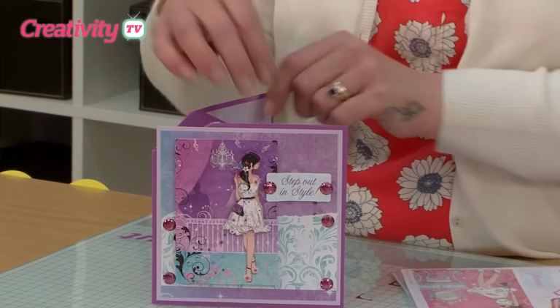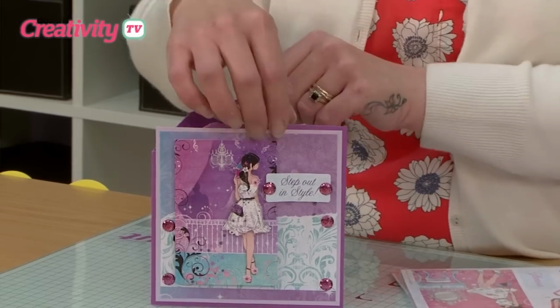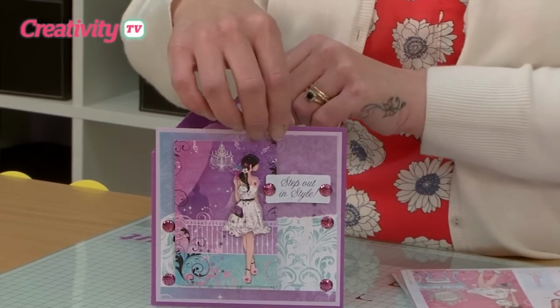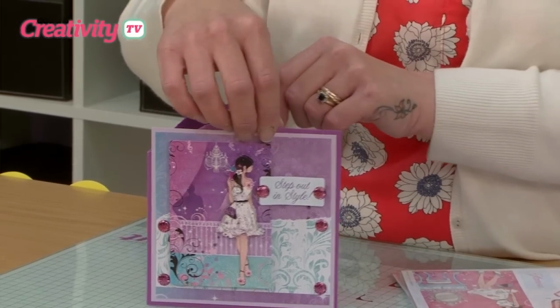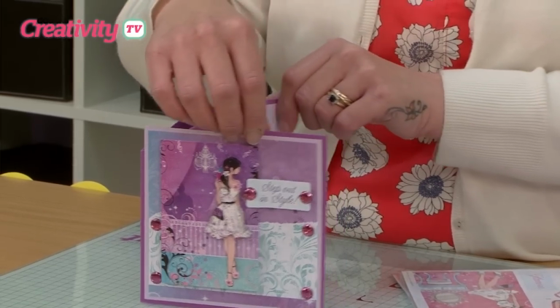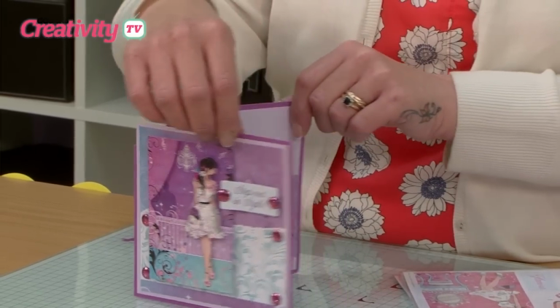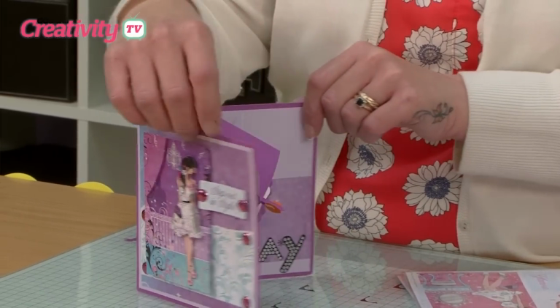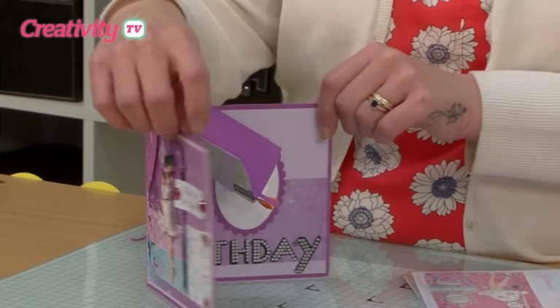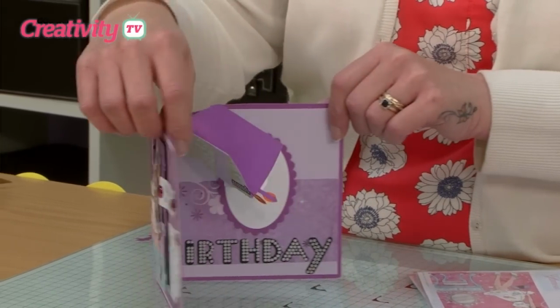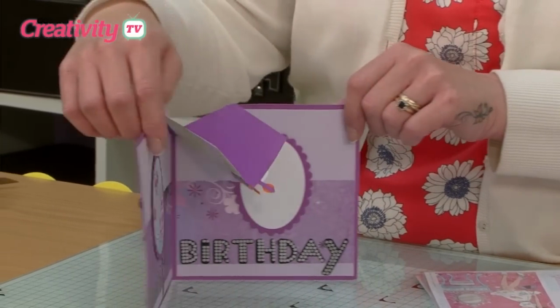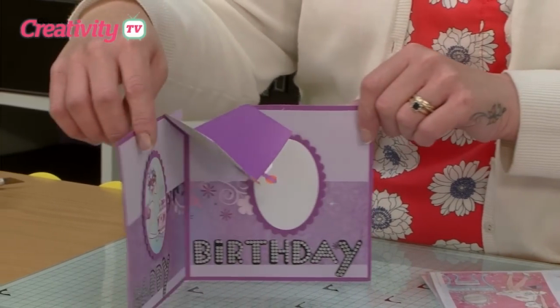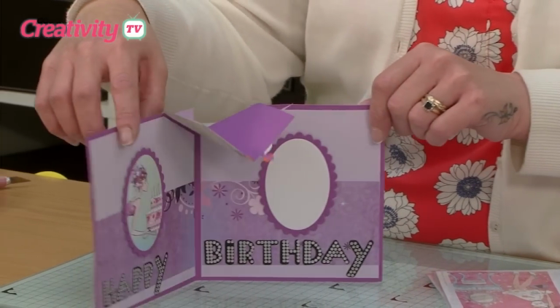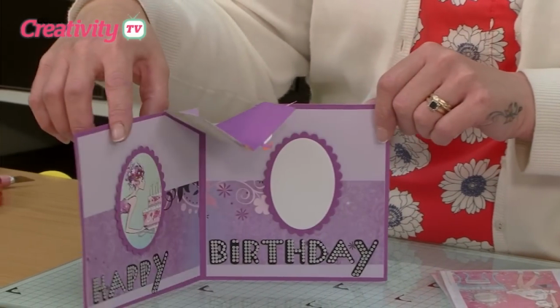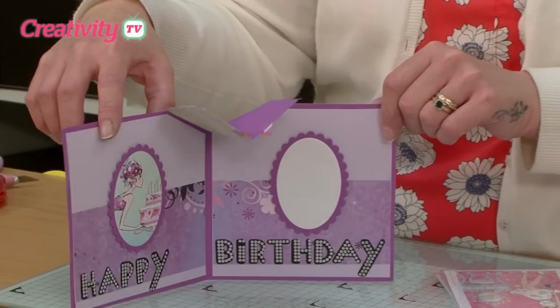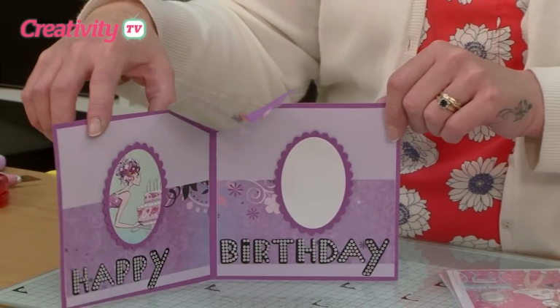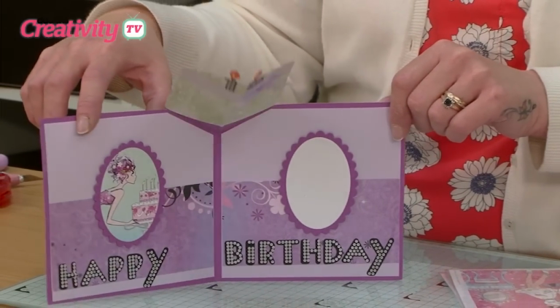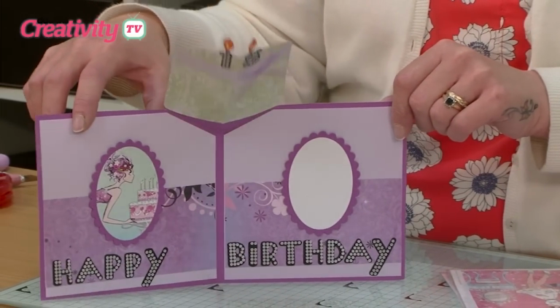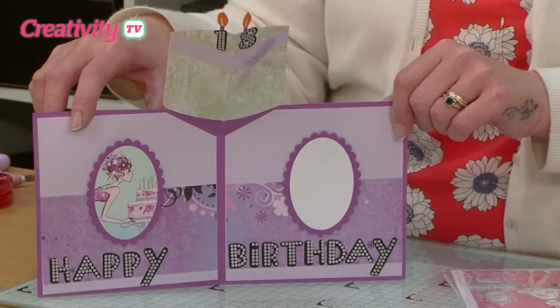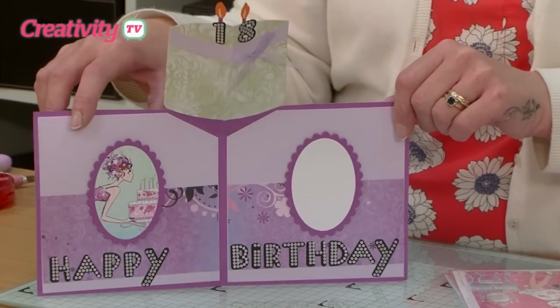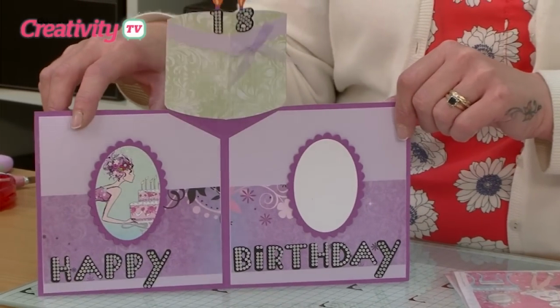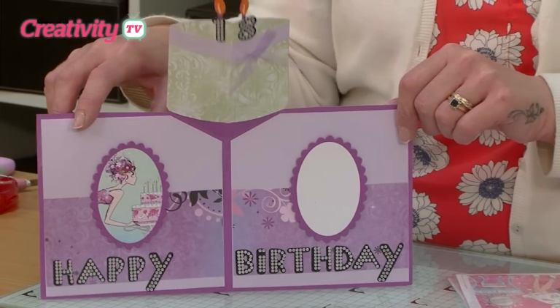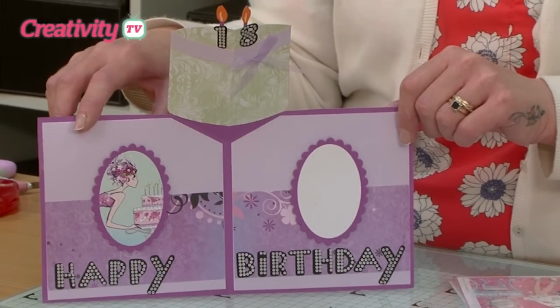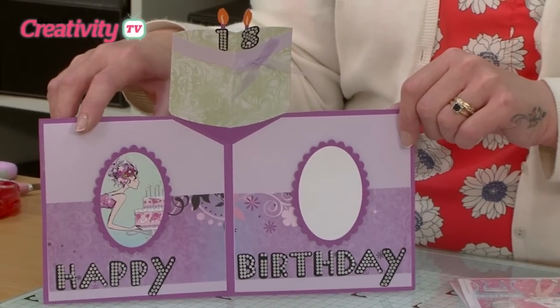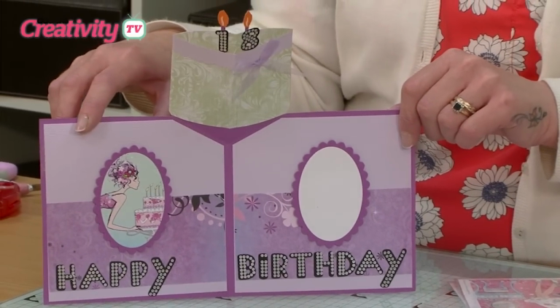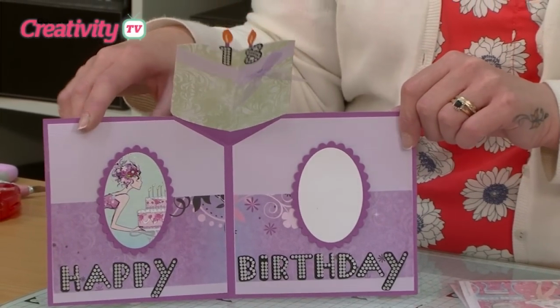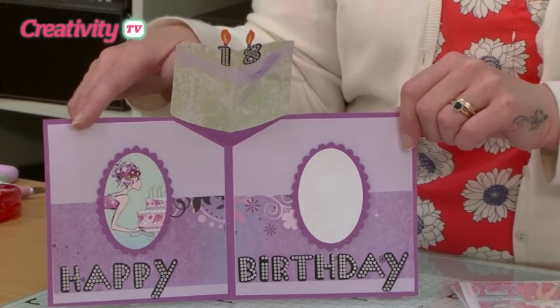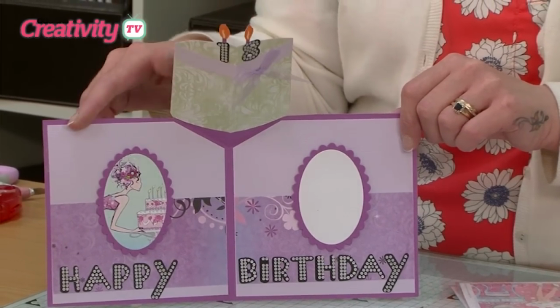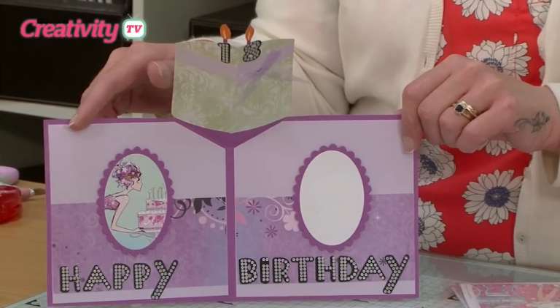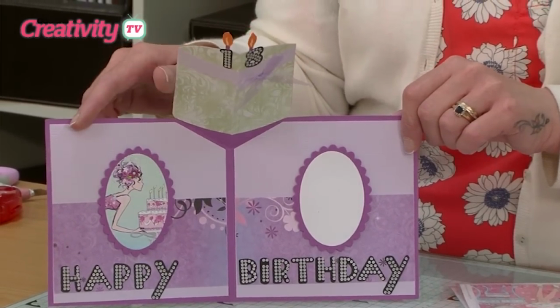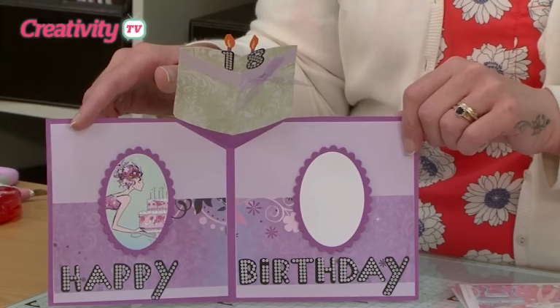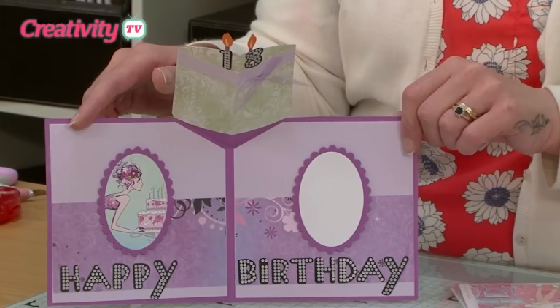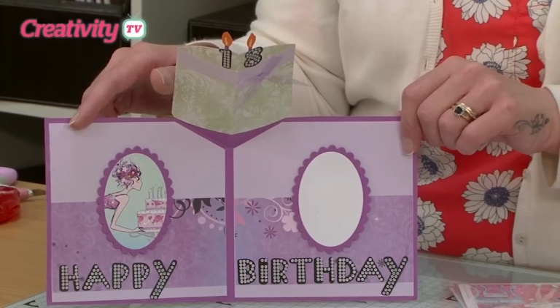I've got a little twist to show you. When we open the card up we've got a little pop-up element at the top here.